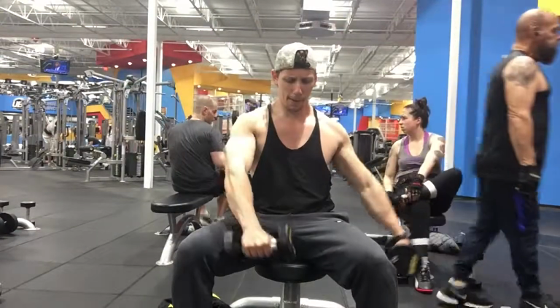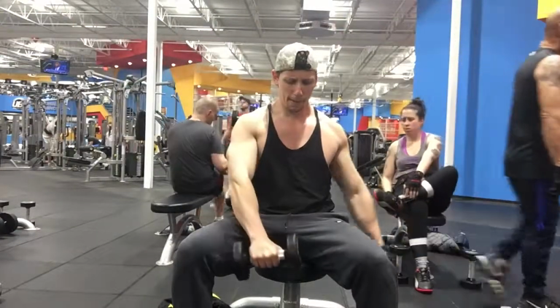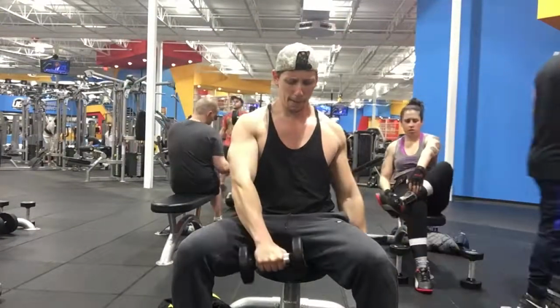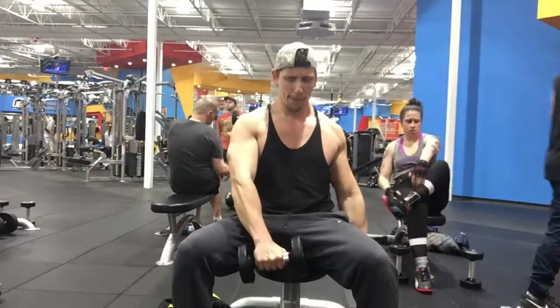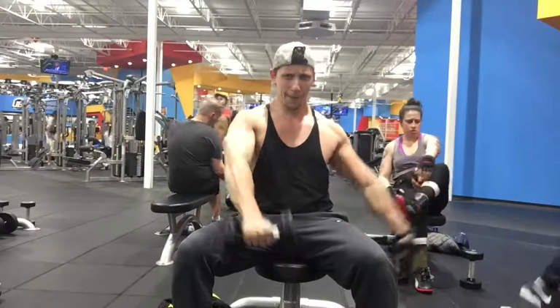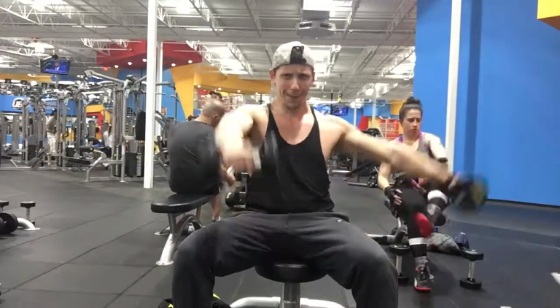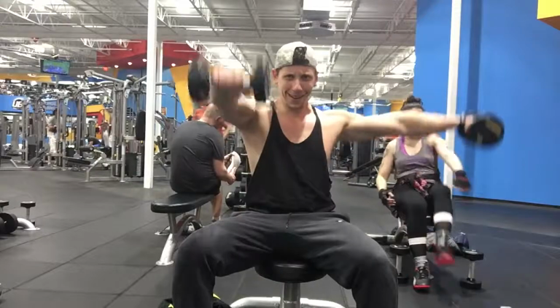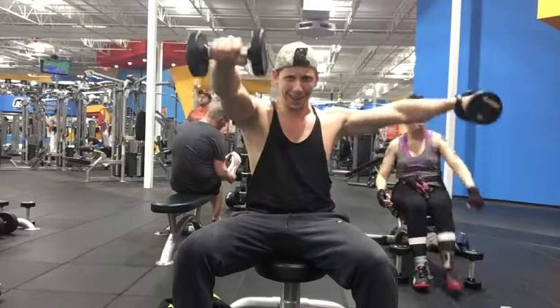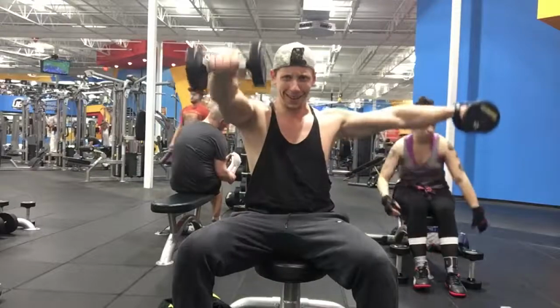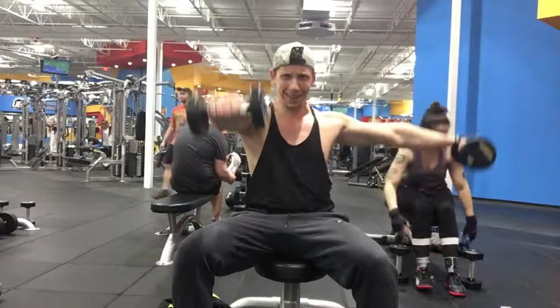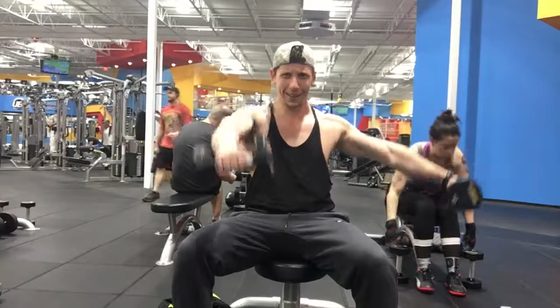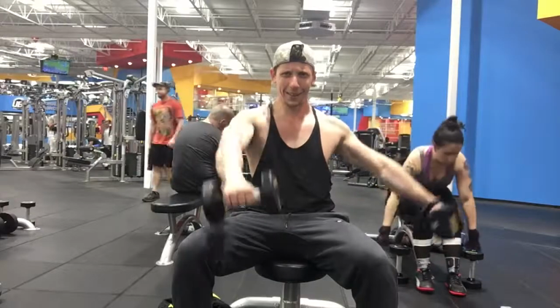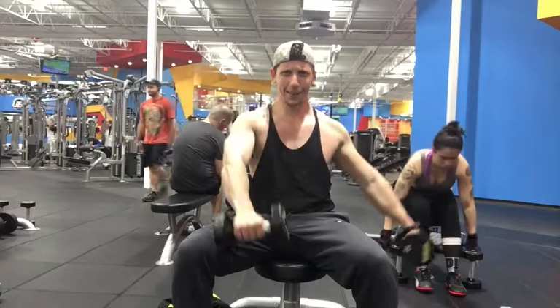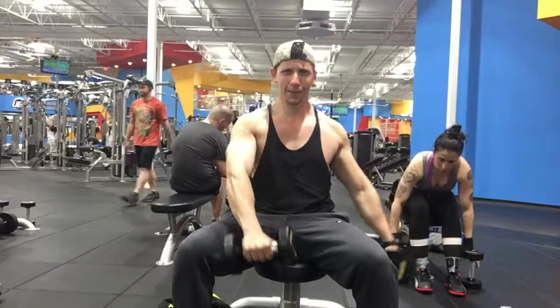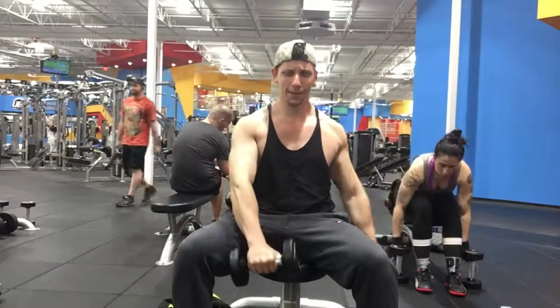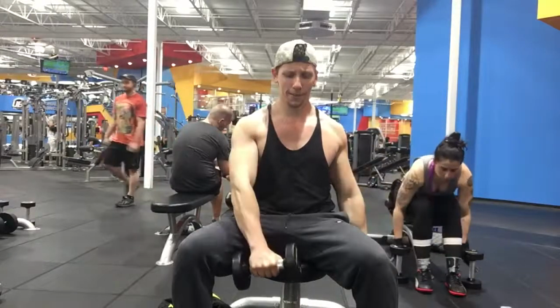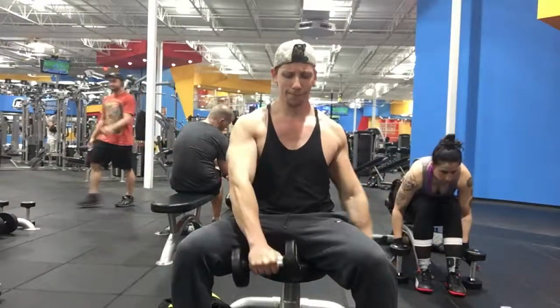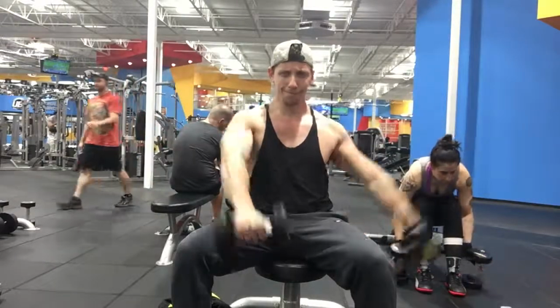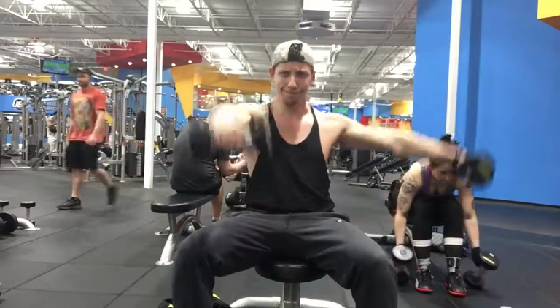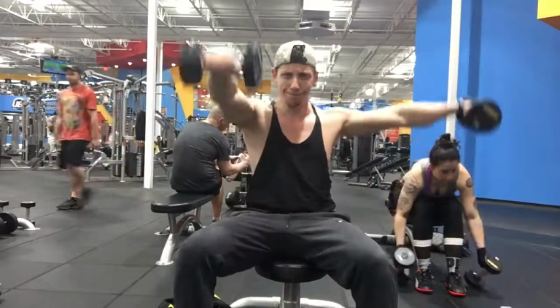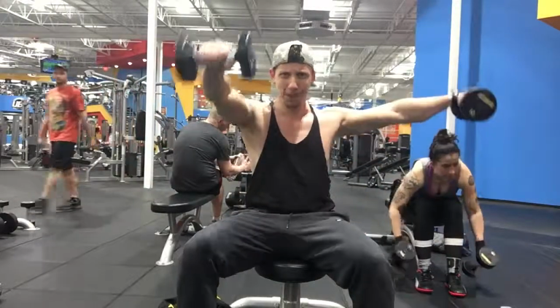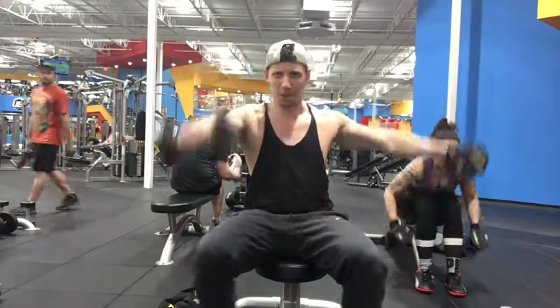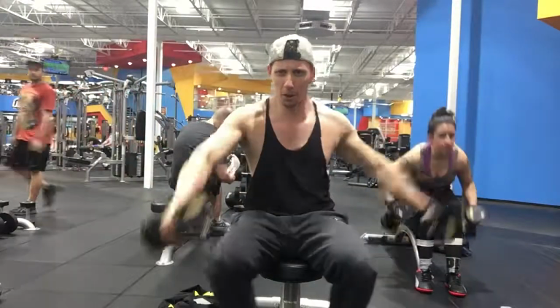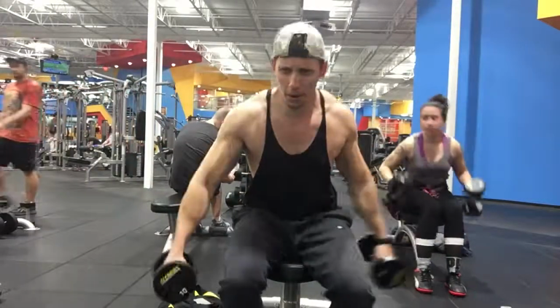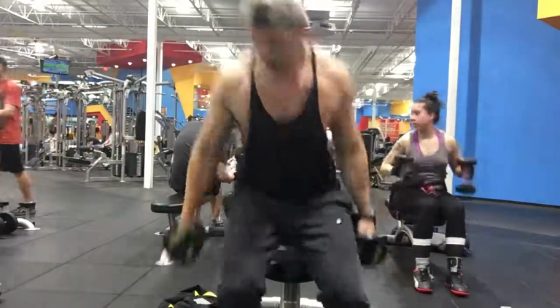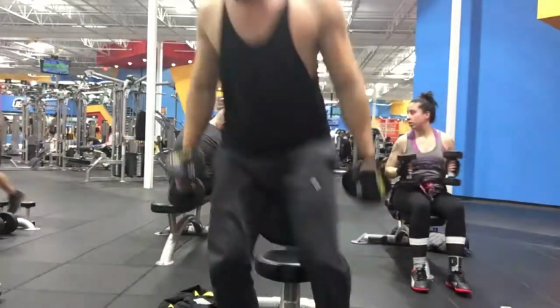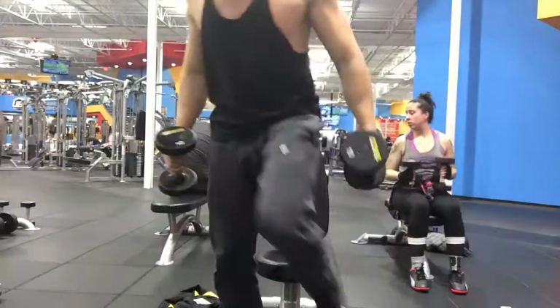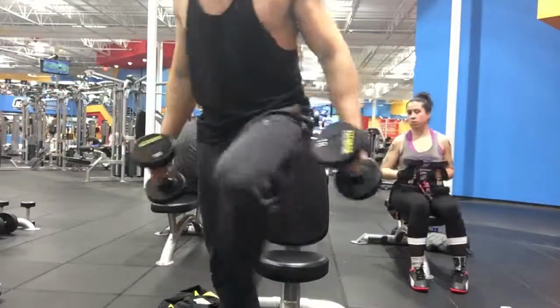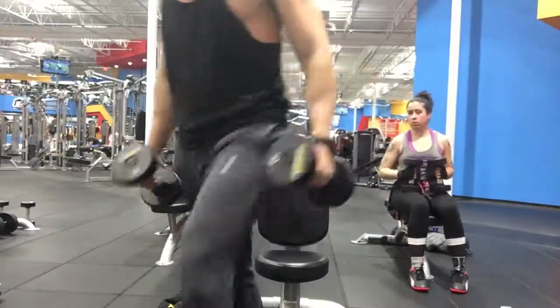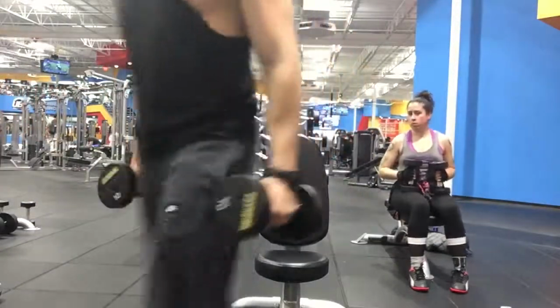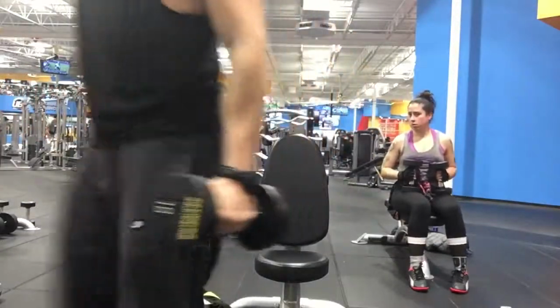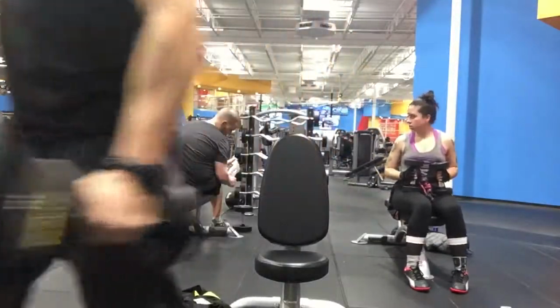One arm in front, one arm to the side, only going up to shoulder level, arms nice and straight.